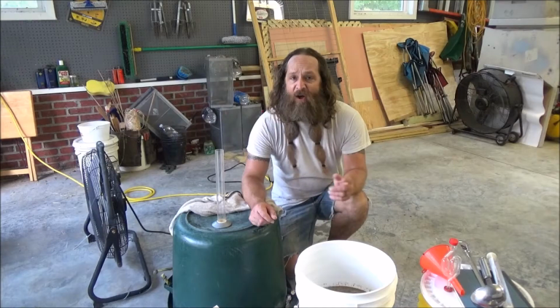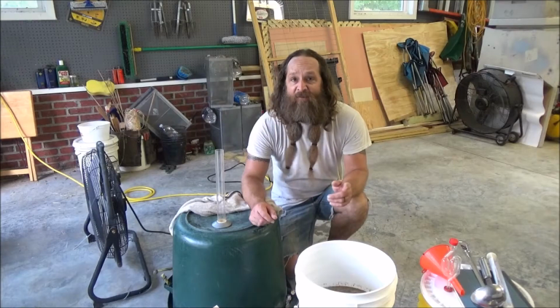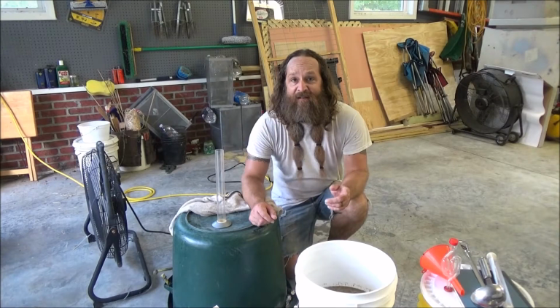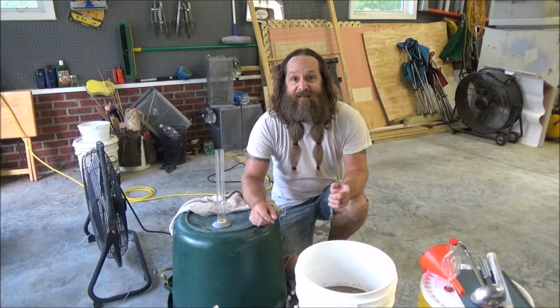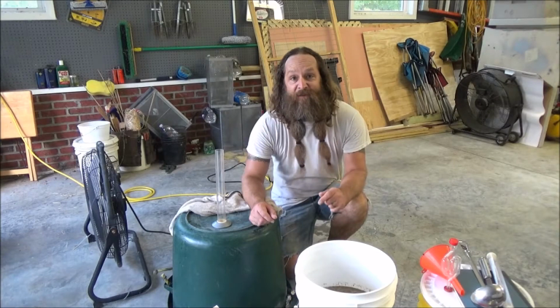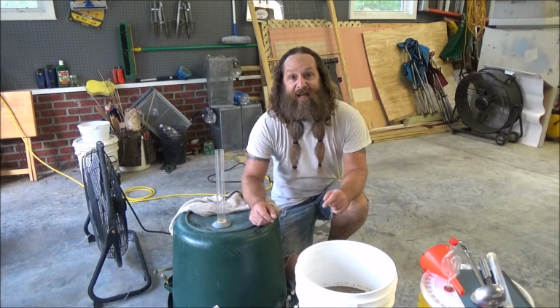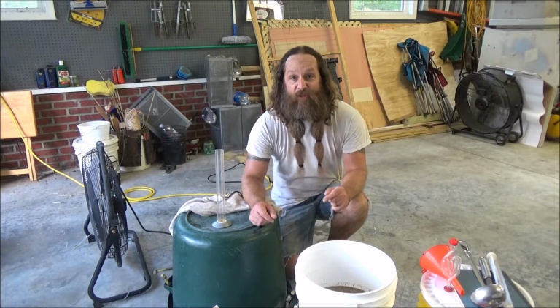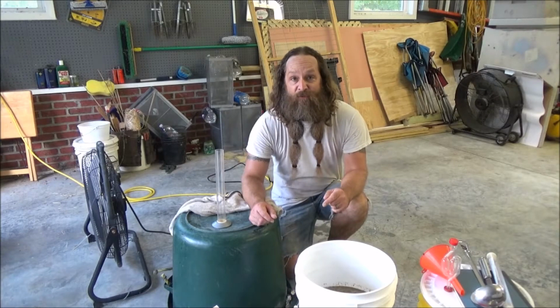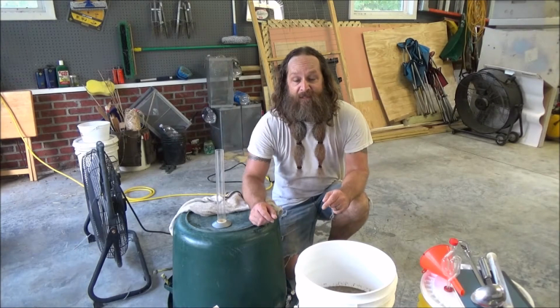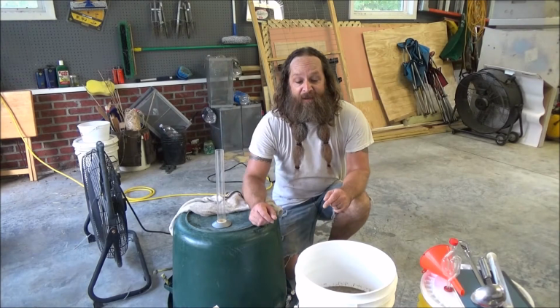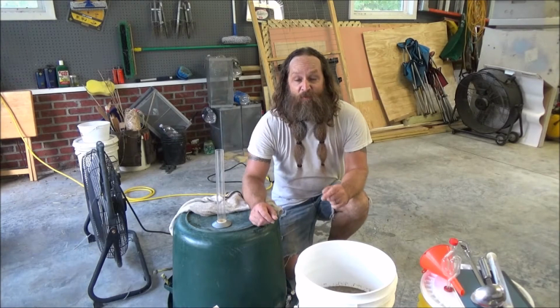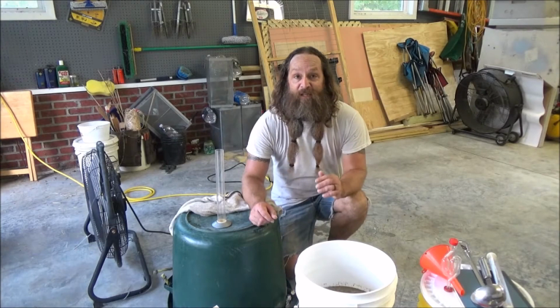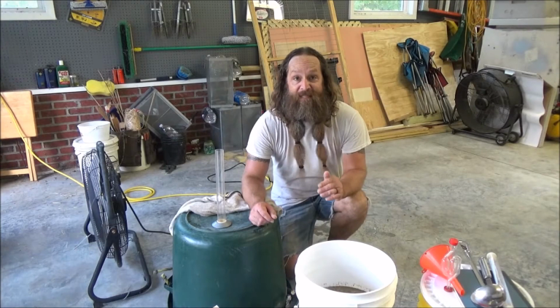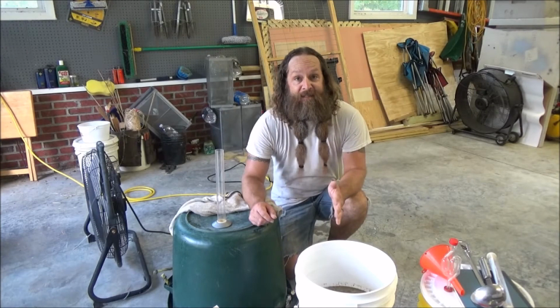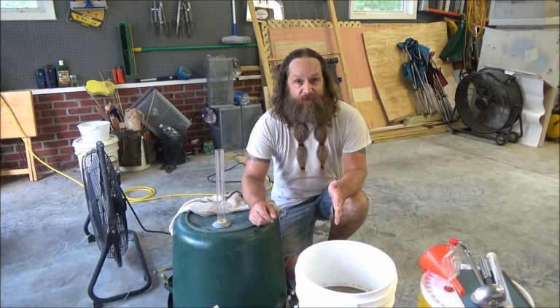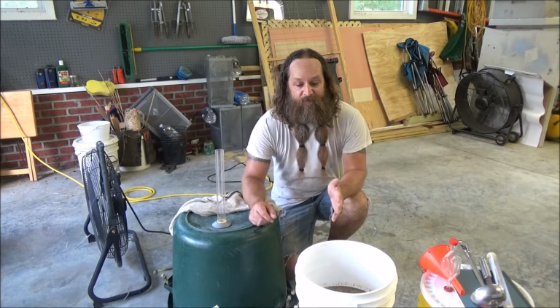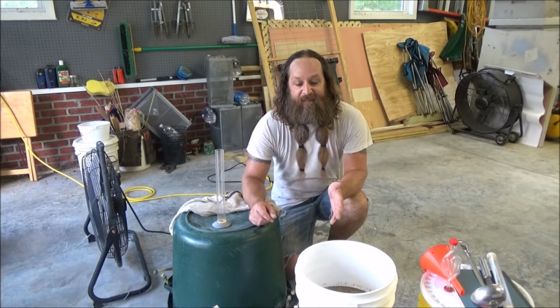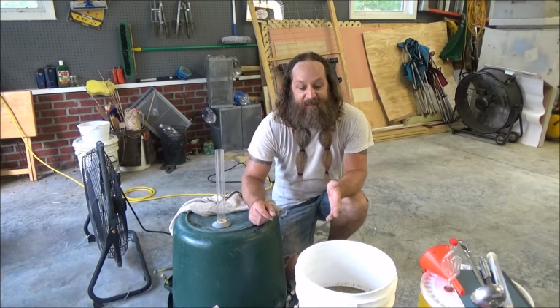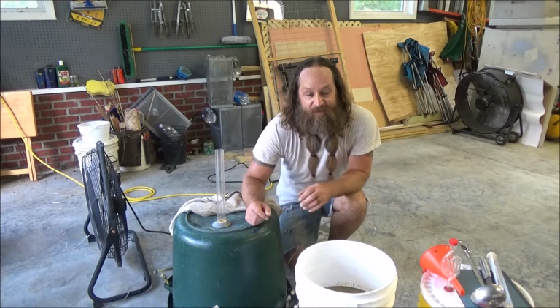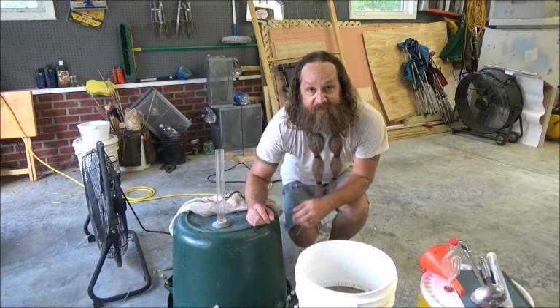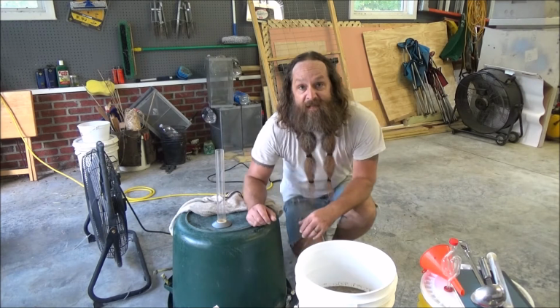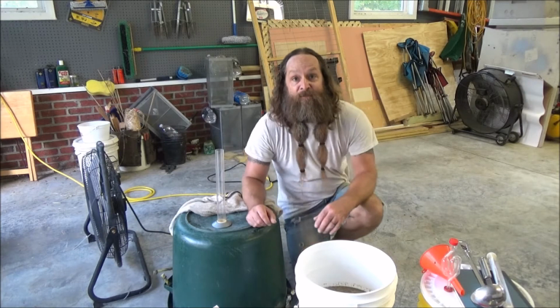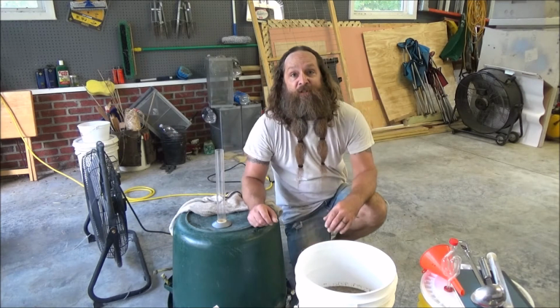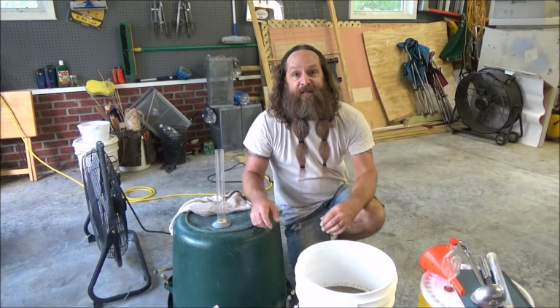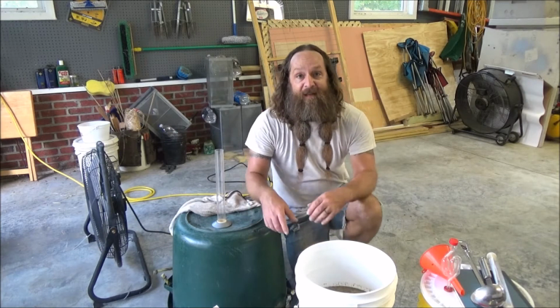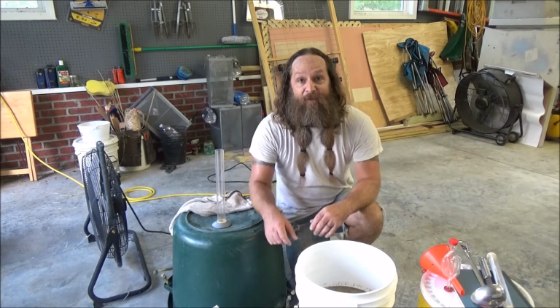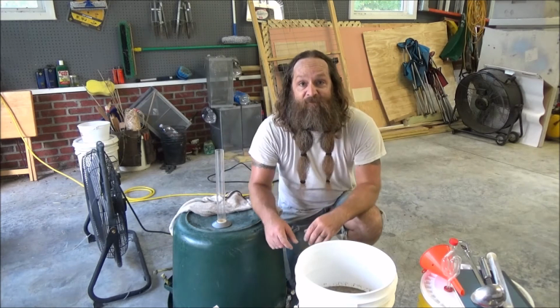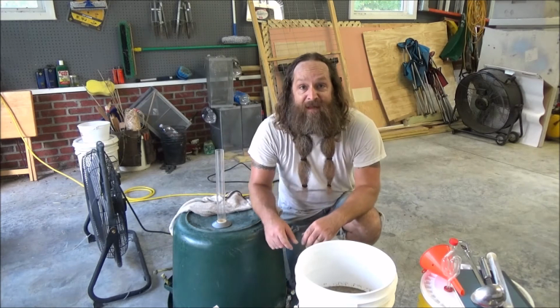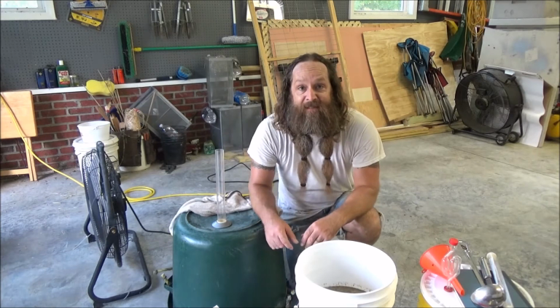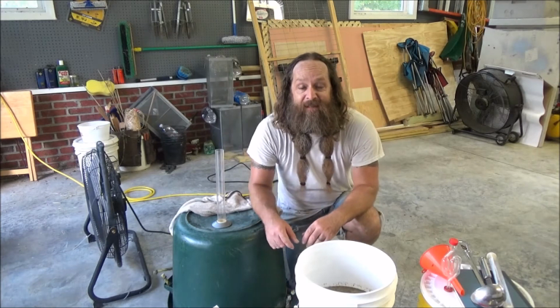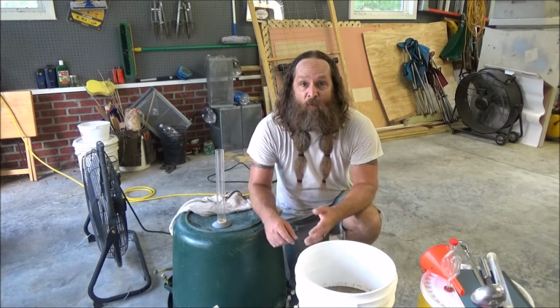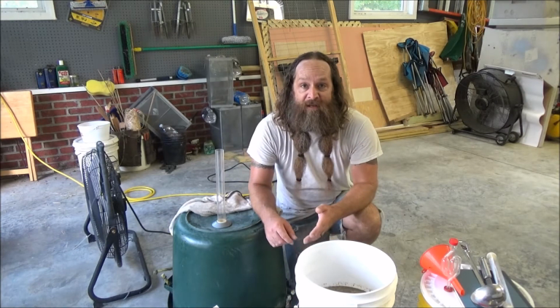Now that we've got juice, we could use any juice, really, as long as it's got some sugar in it, and we can ferment it into wine.